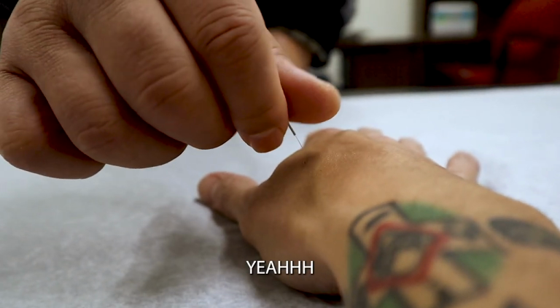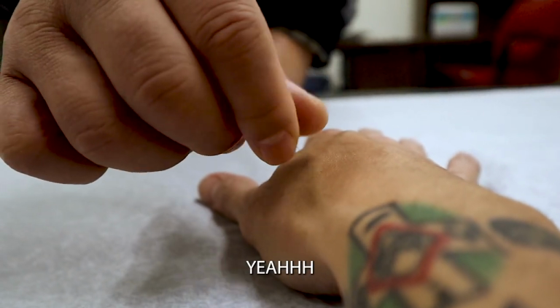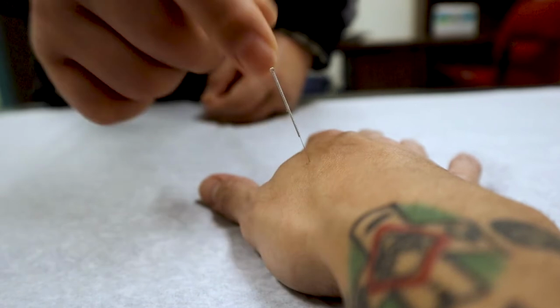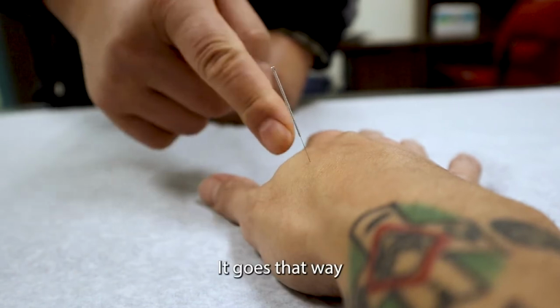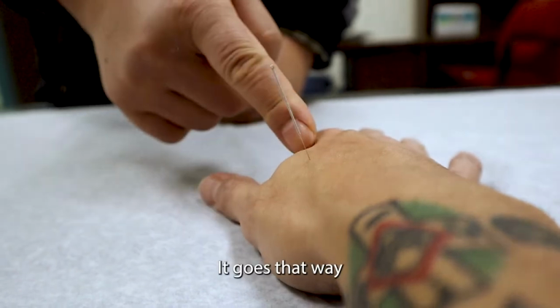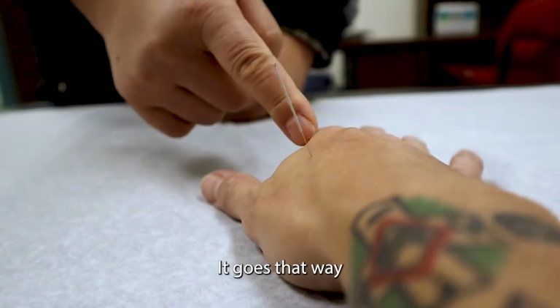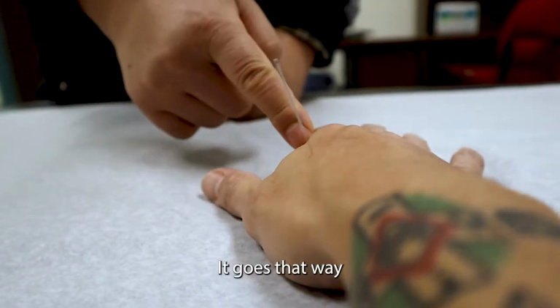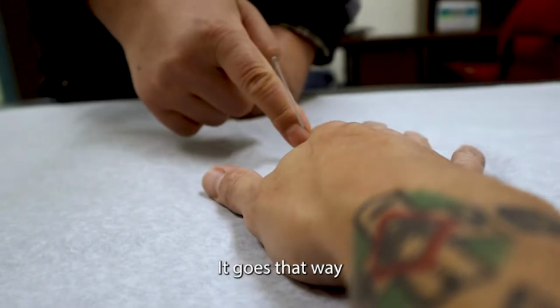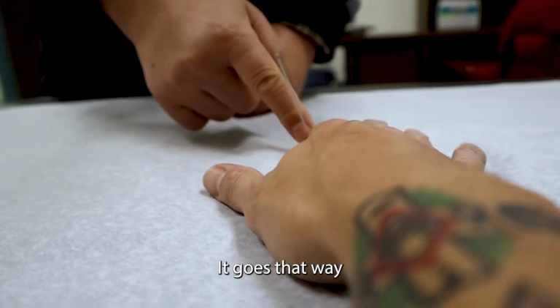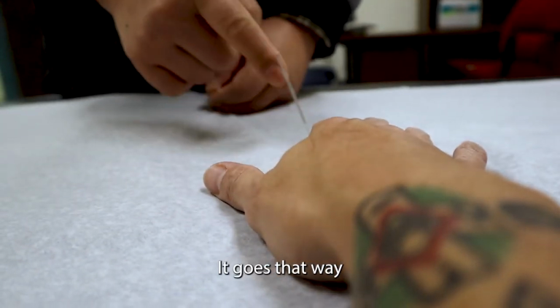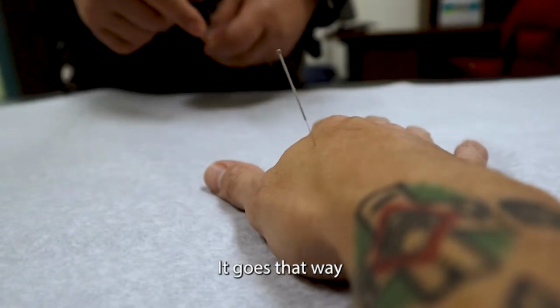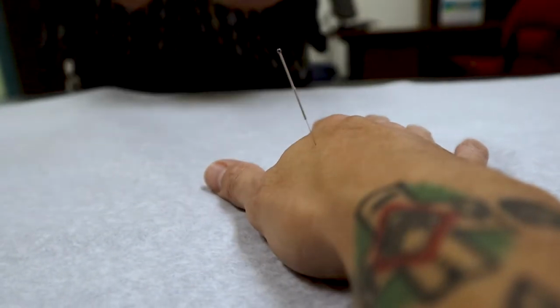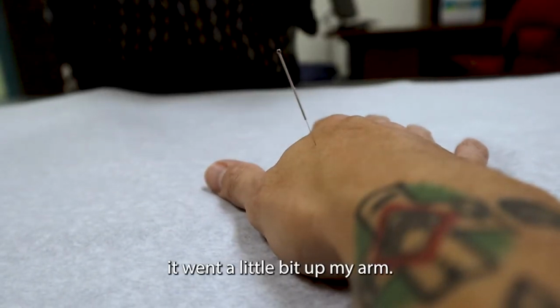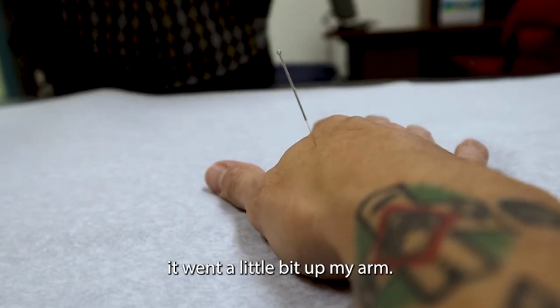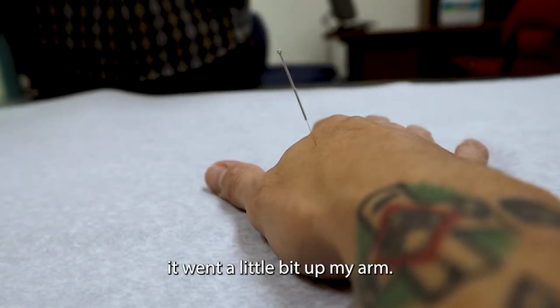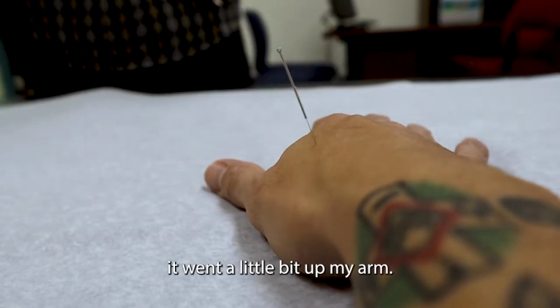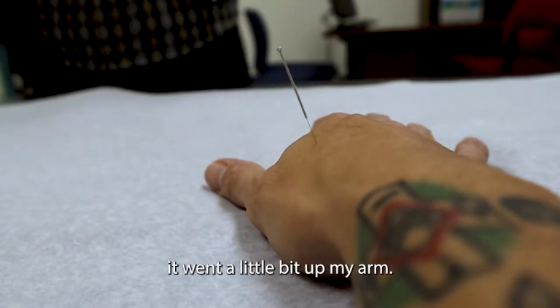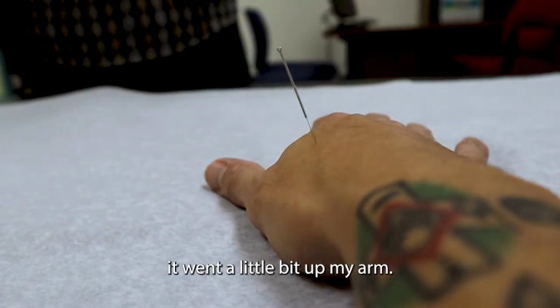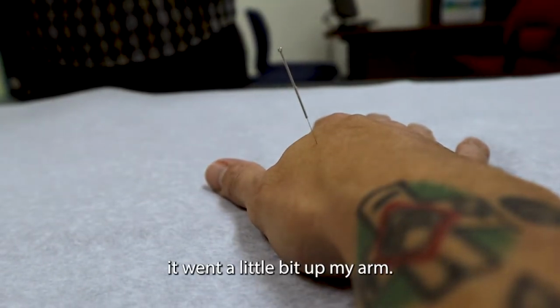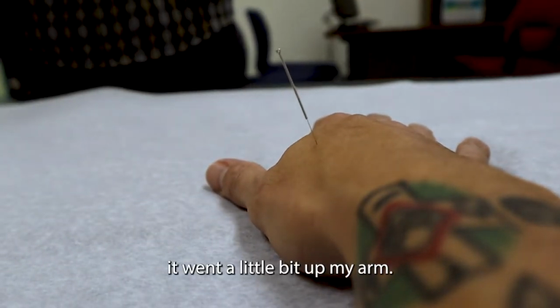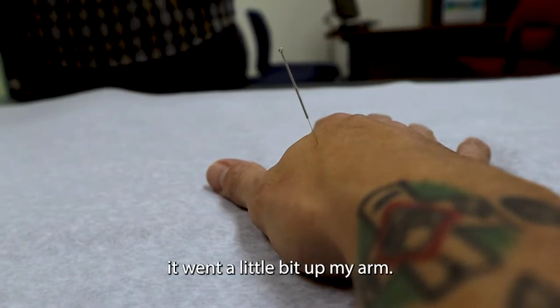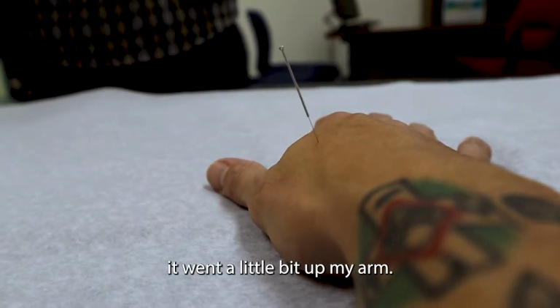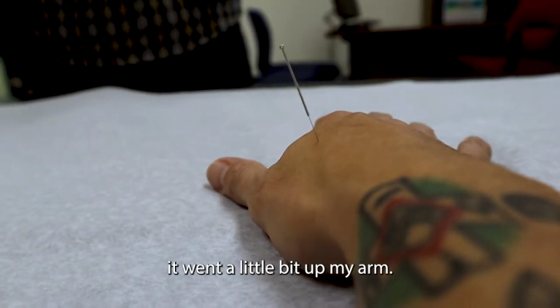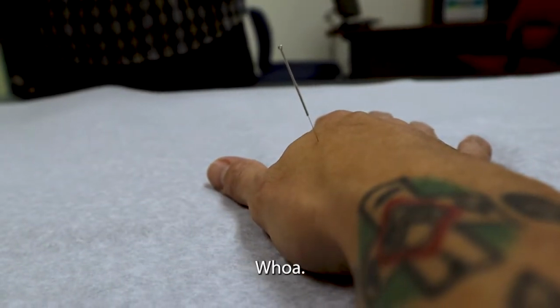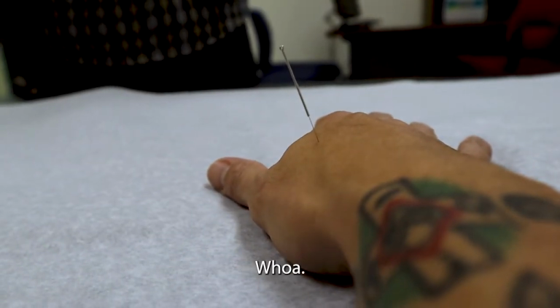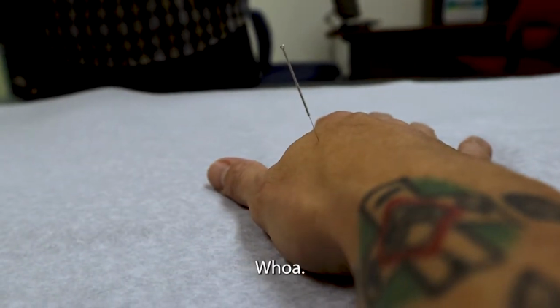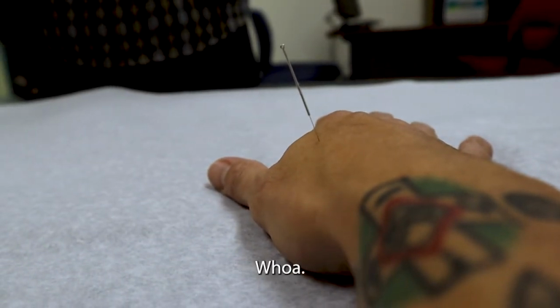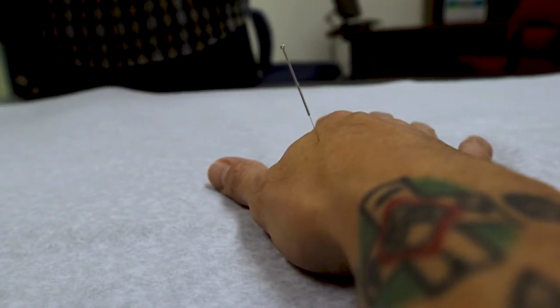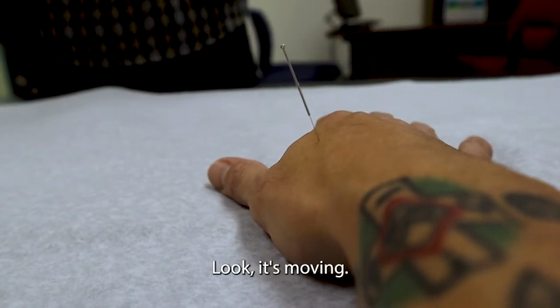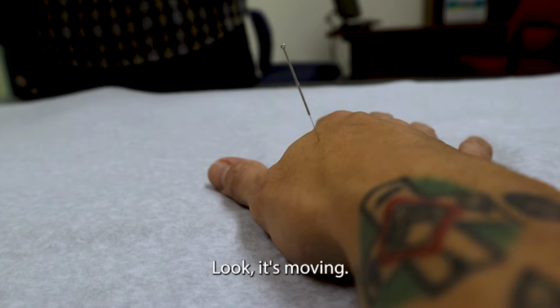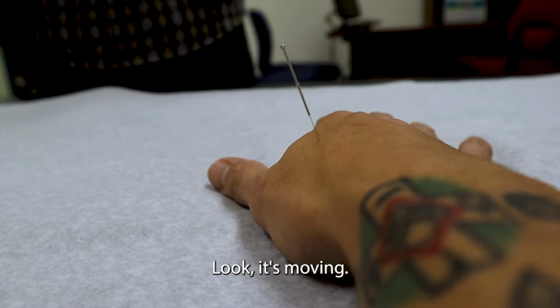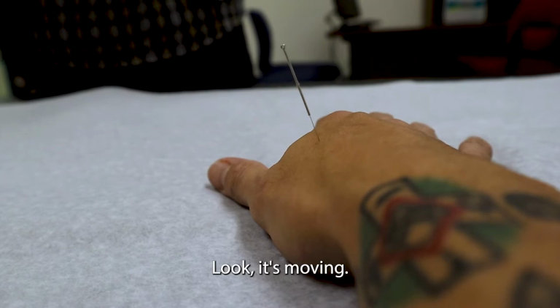It goes that way. It went a little bit up my arm. Look, it's moving.